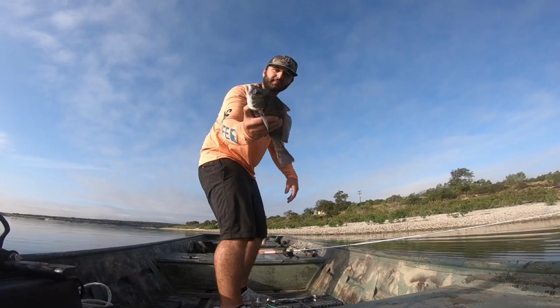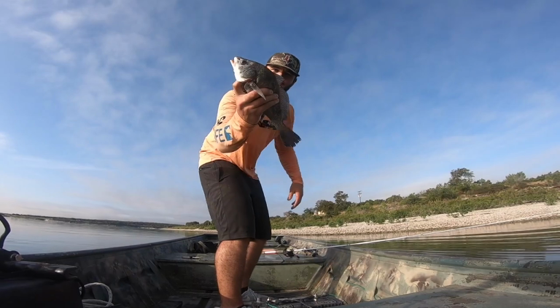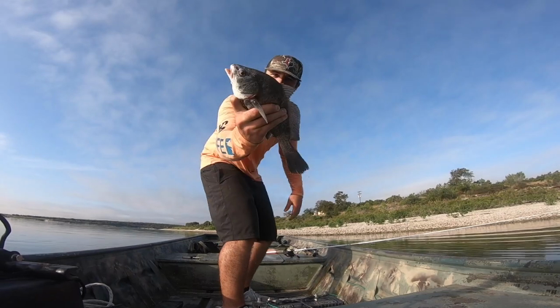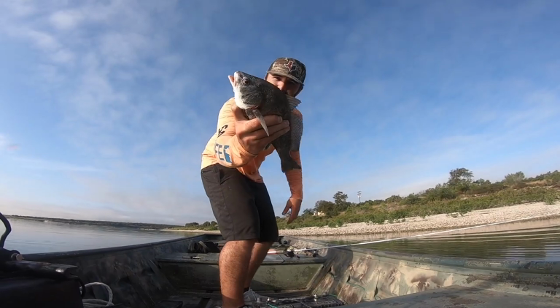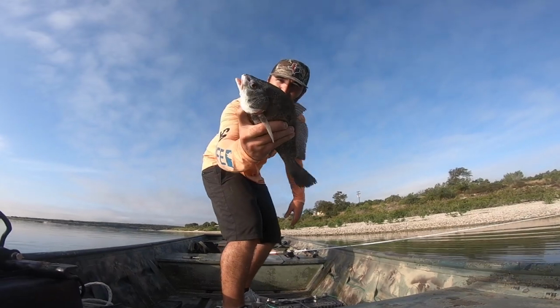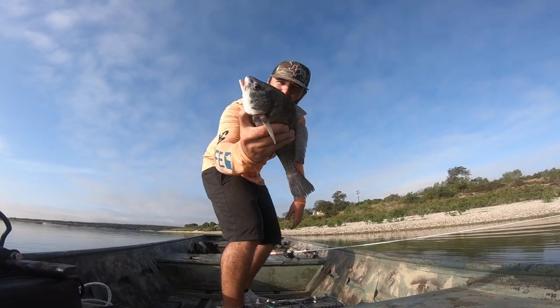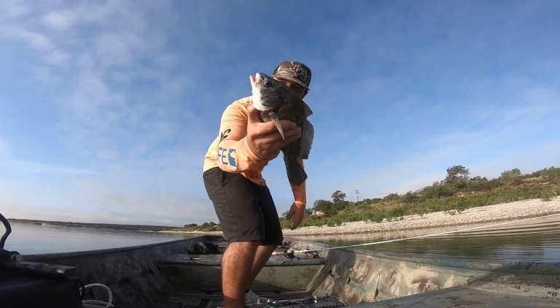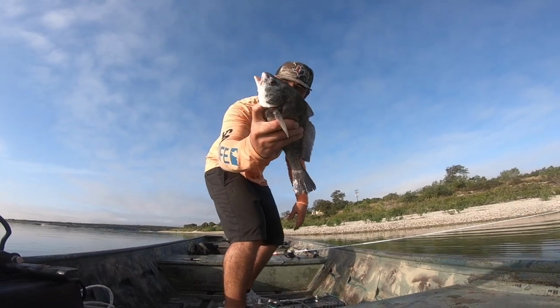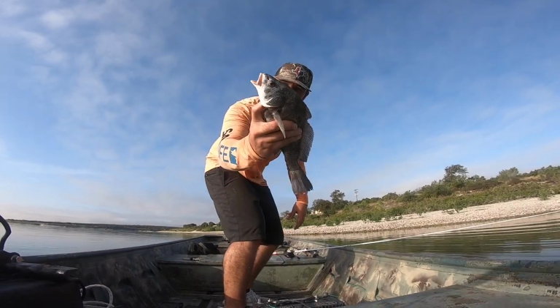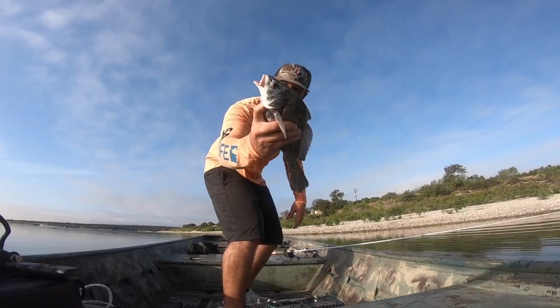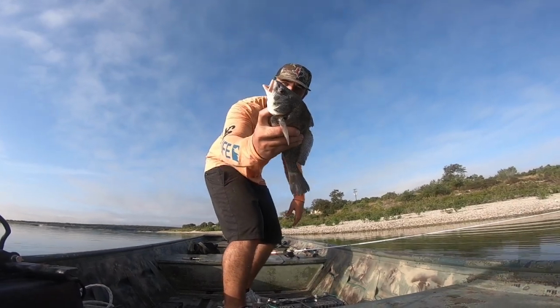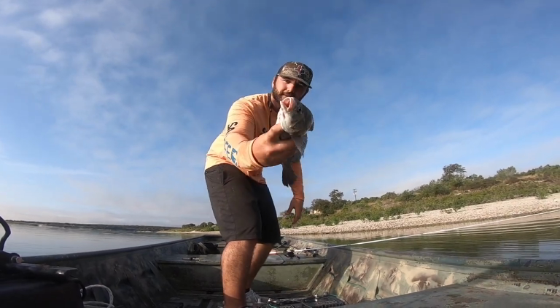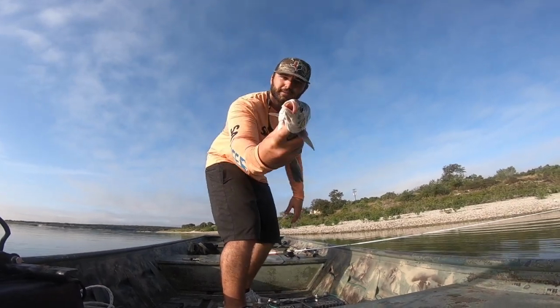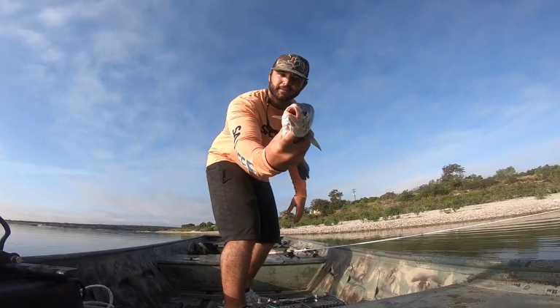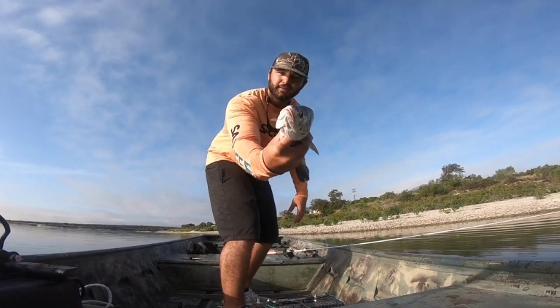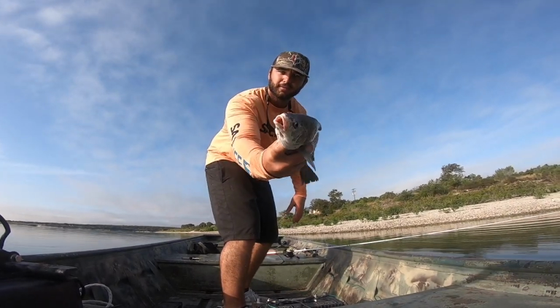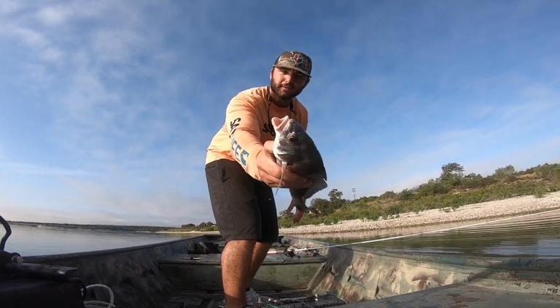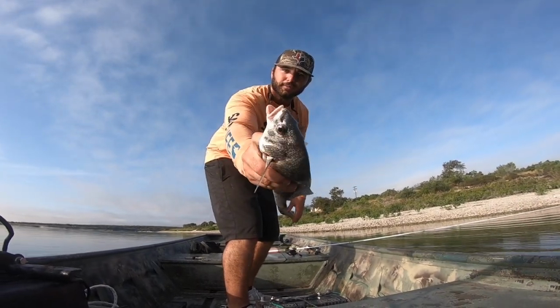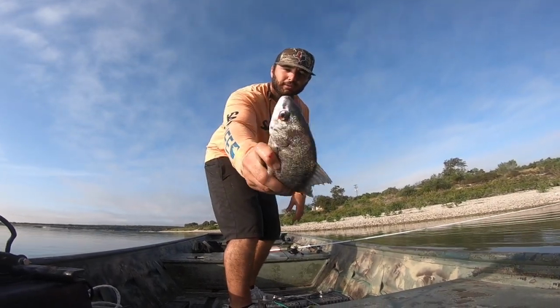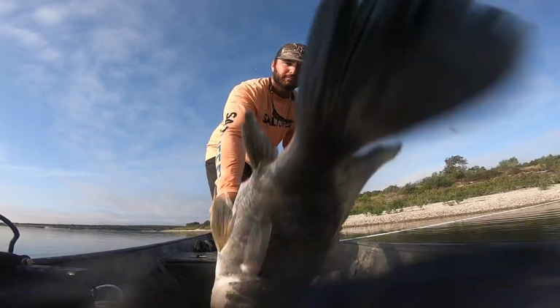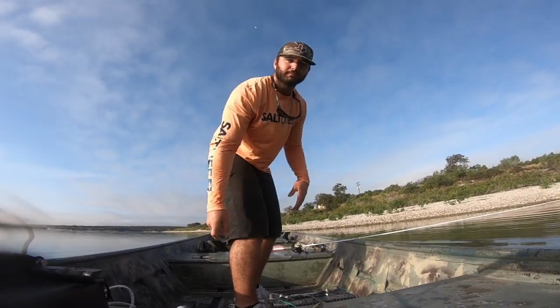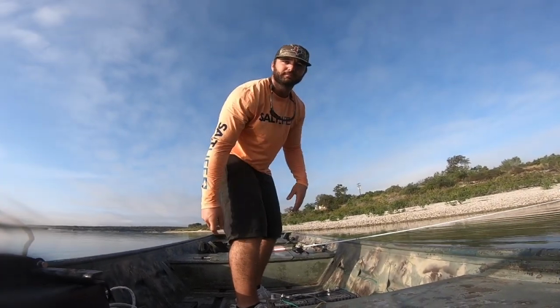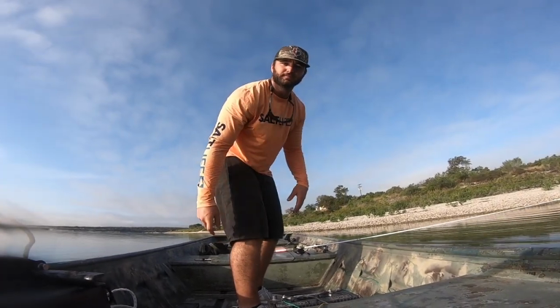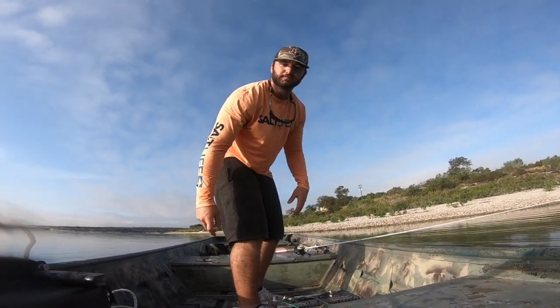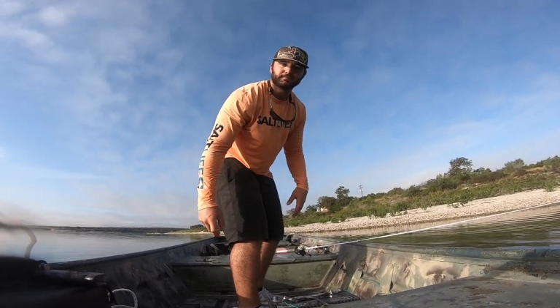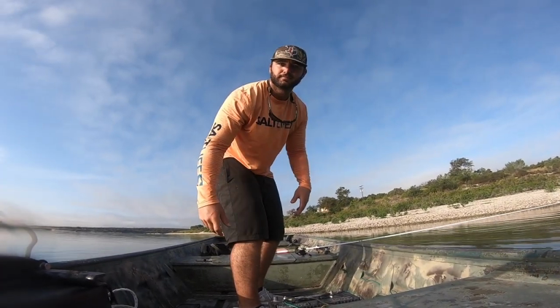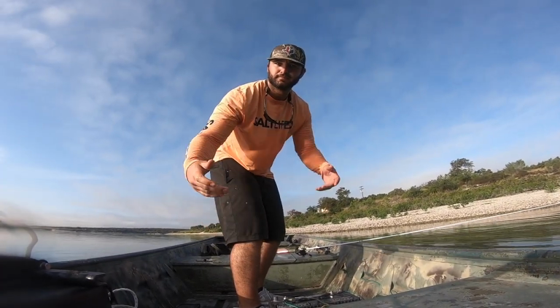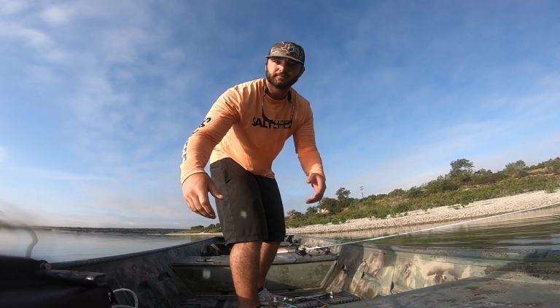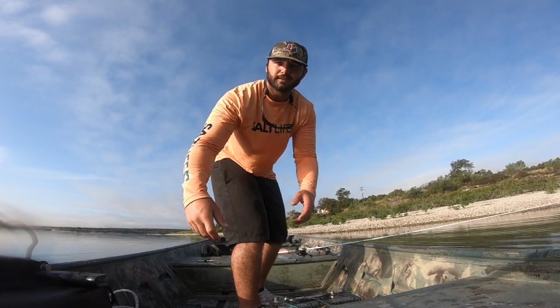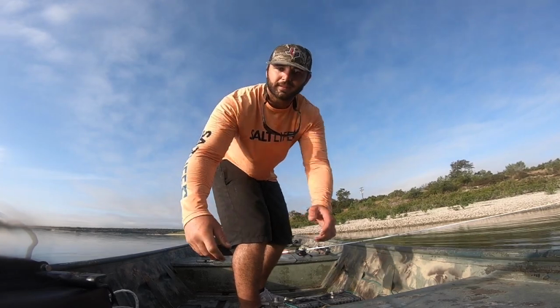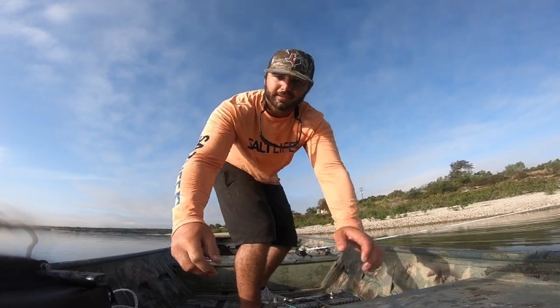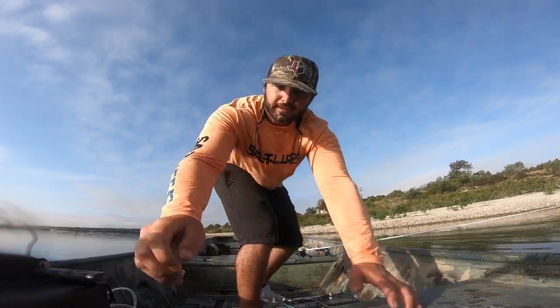Catch, clean, and cook right here boys. Fresh water. Coming at you.